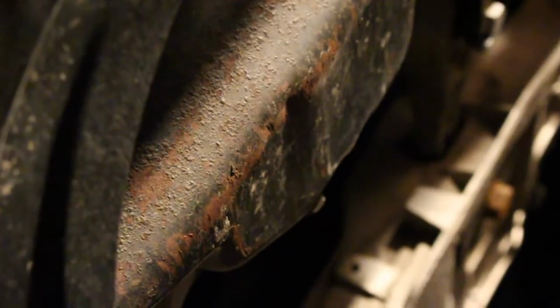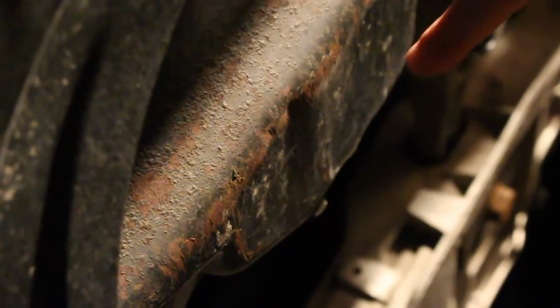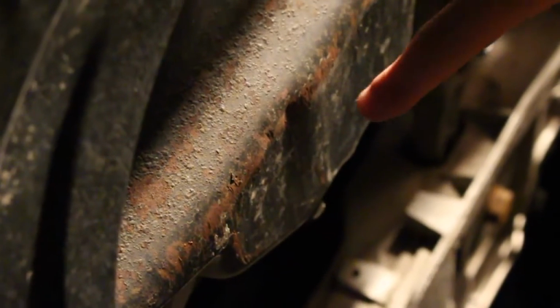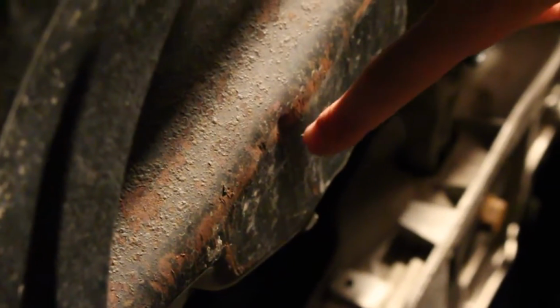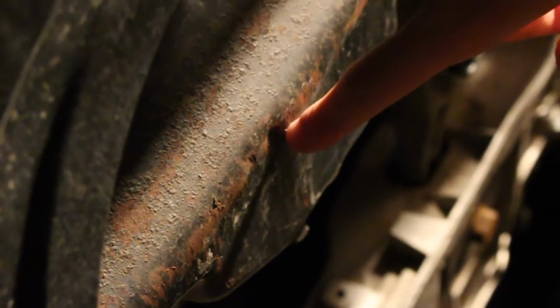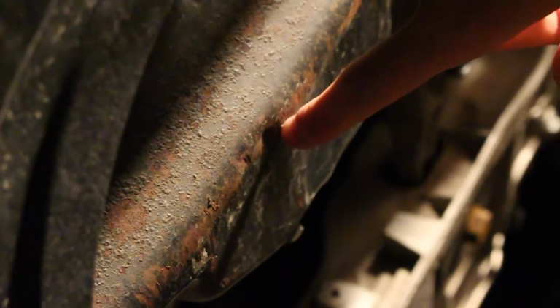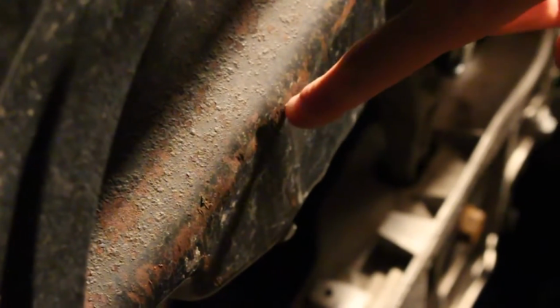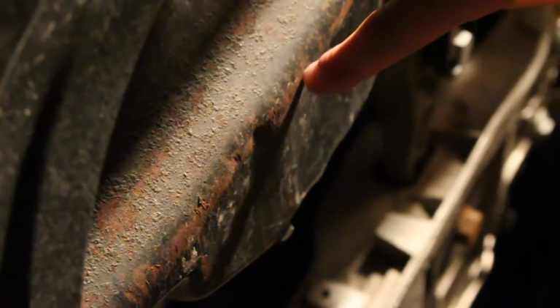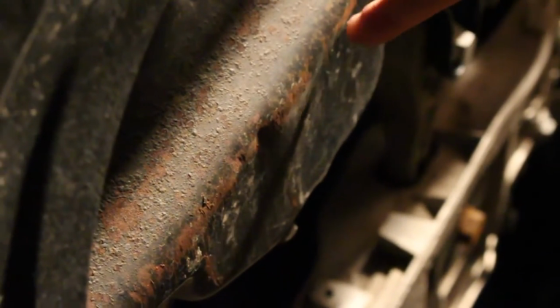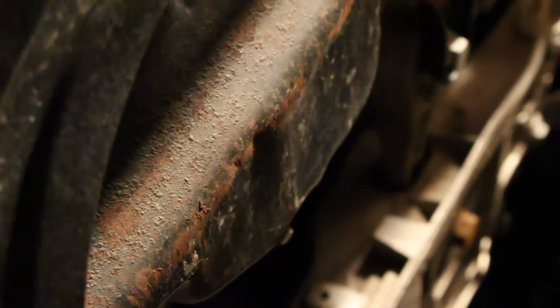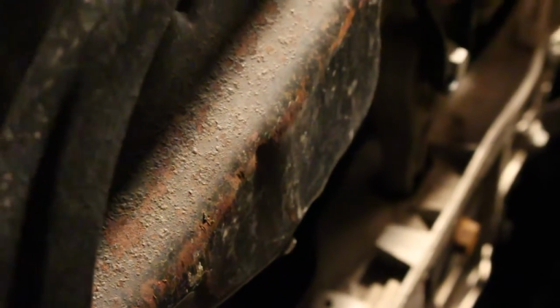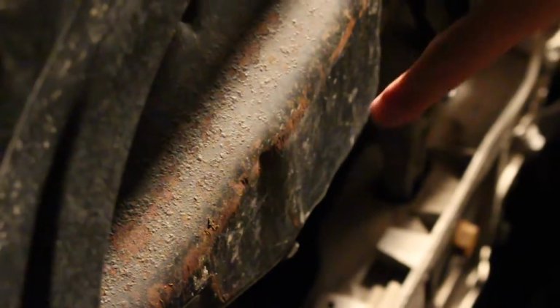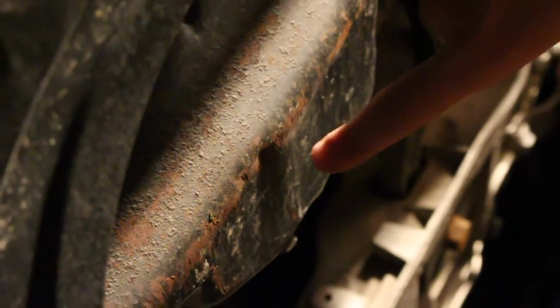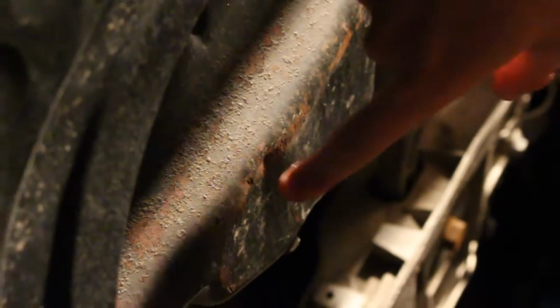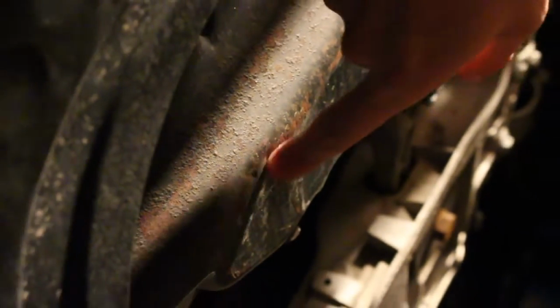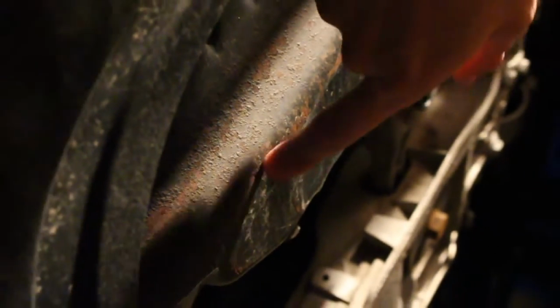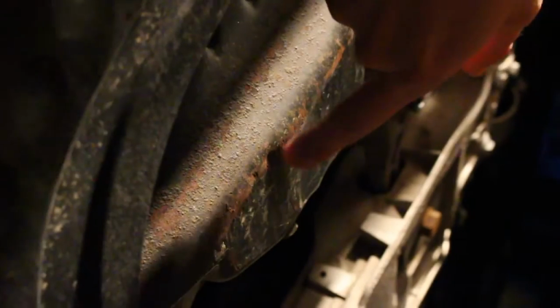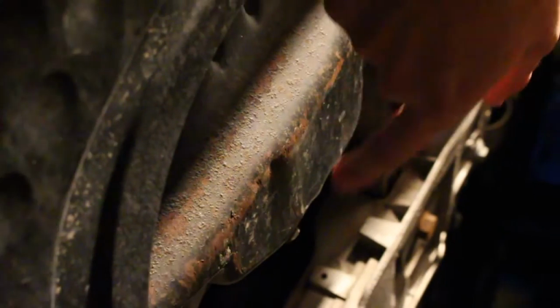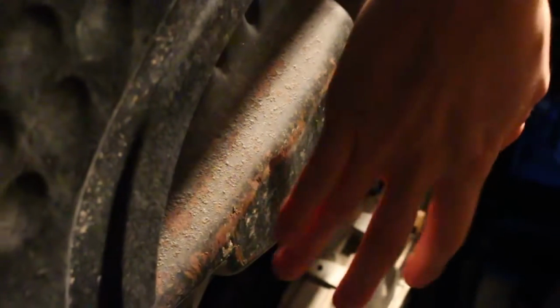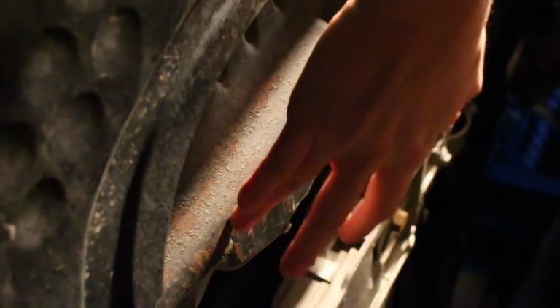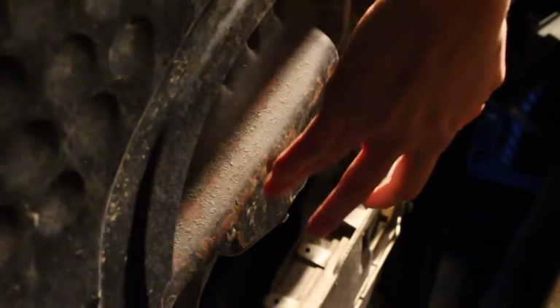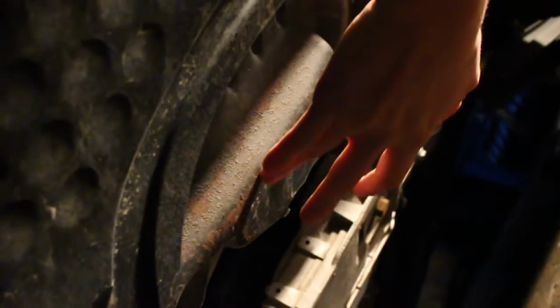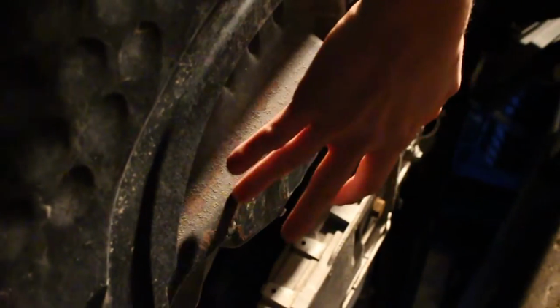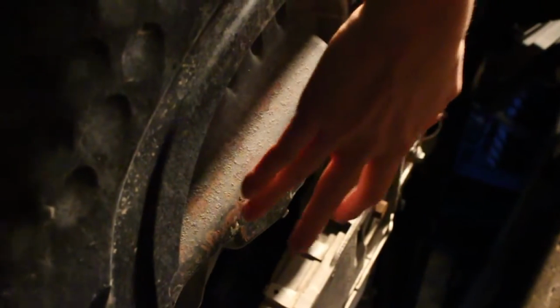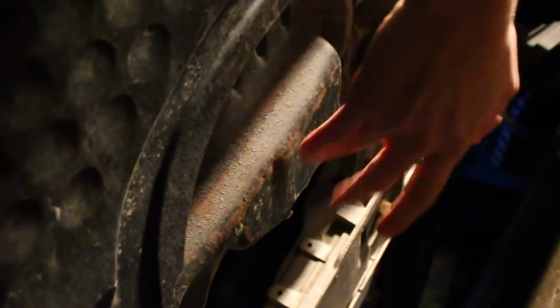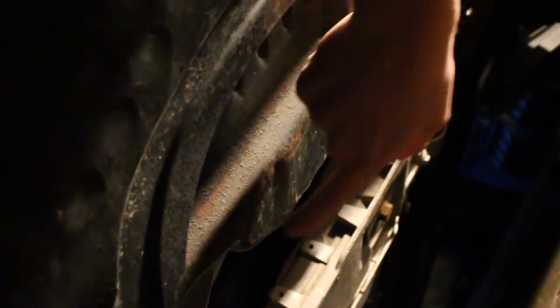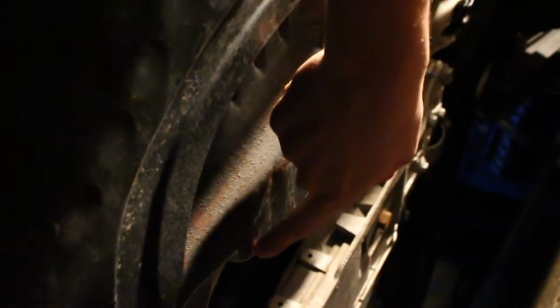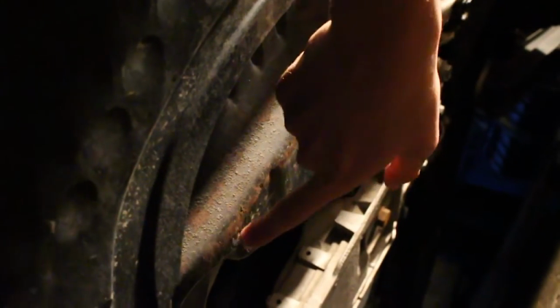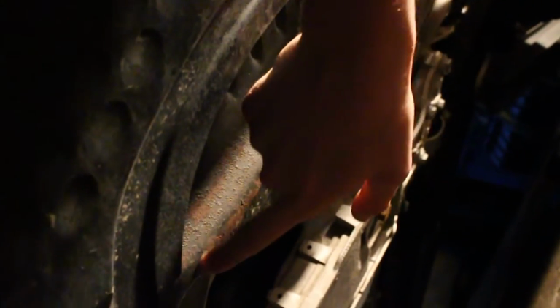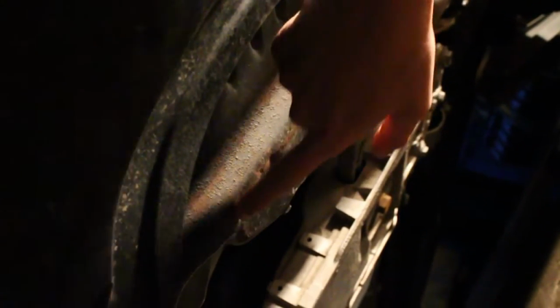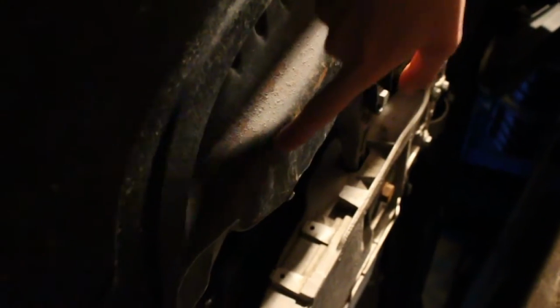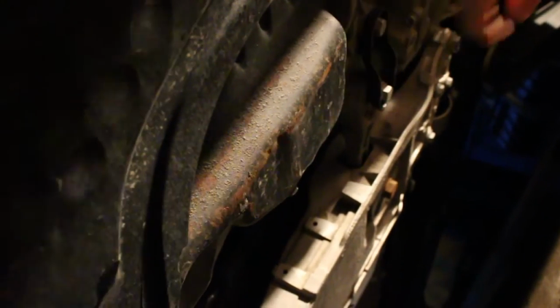There's a scratch across here, there's a dent right here from where I hit a speed bump — it's all scratched up.